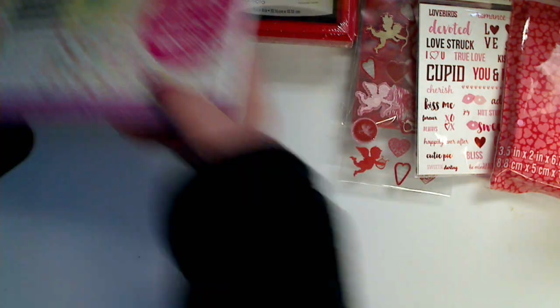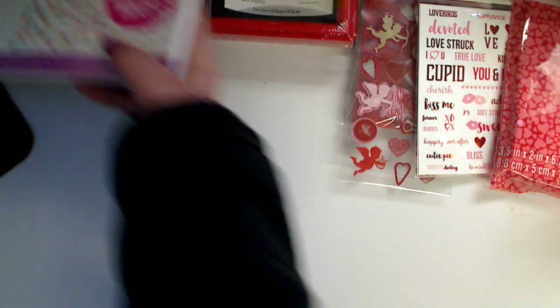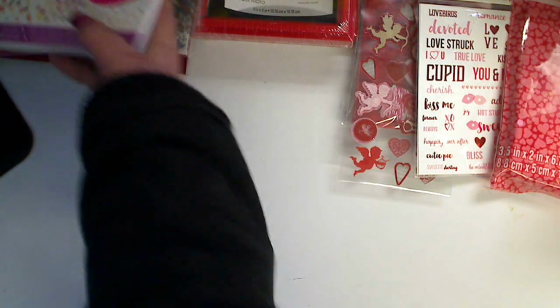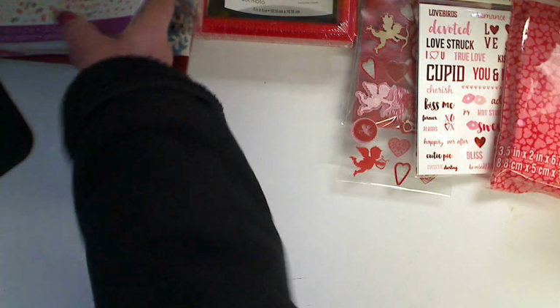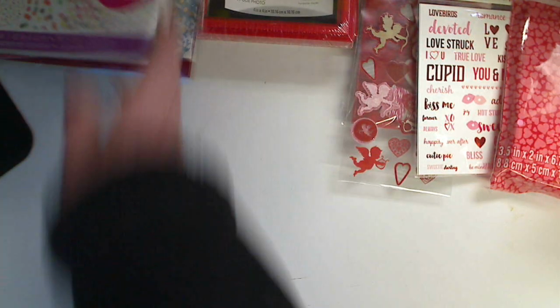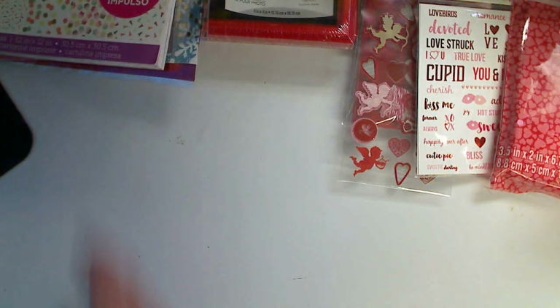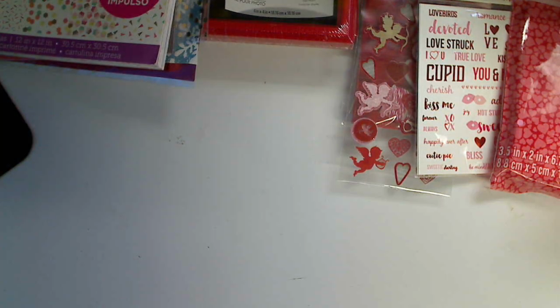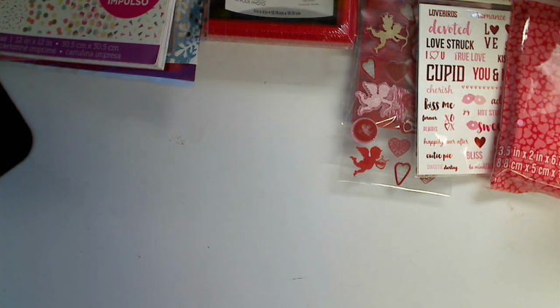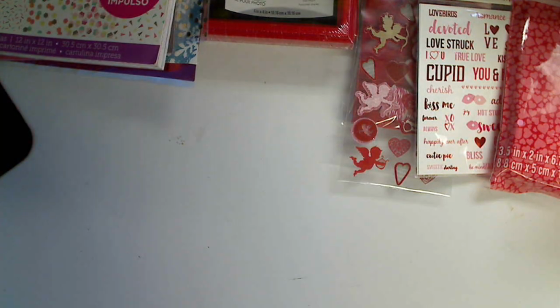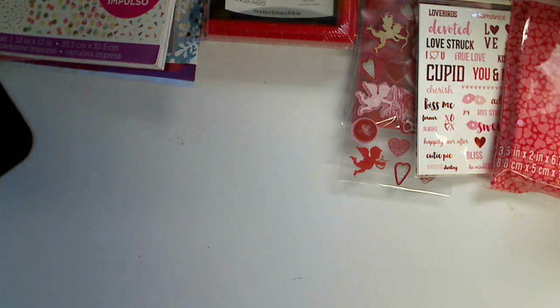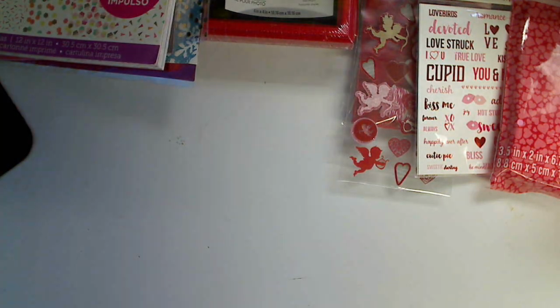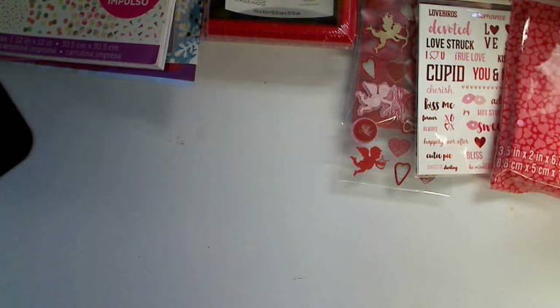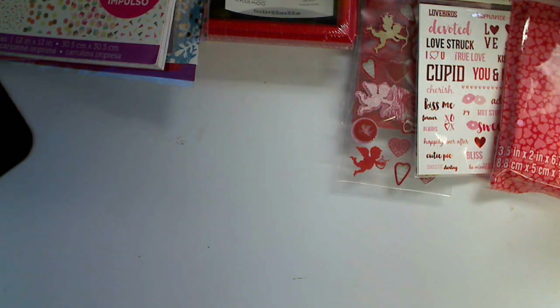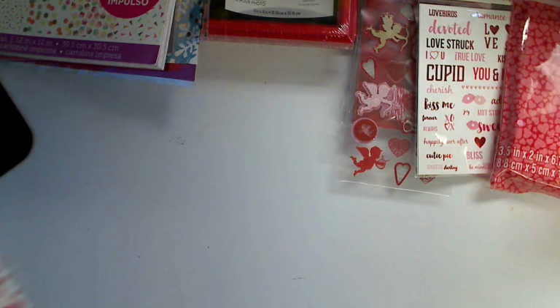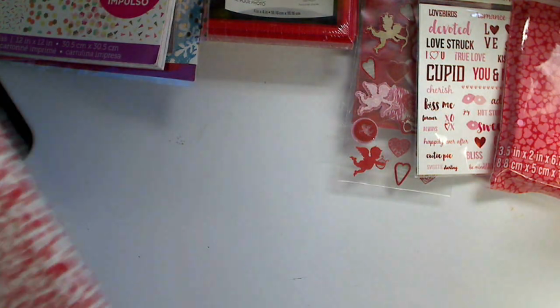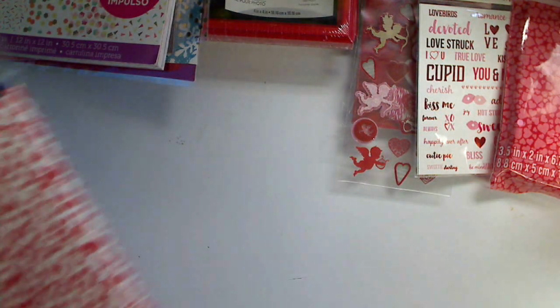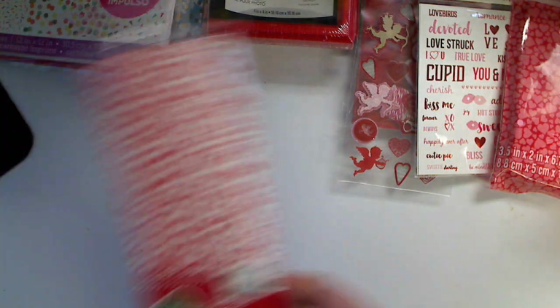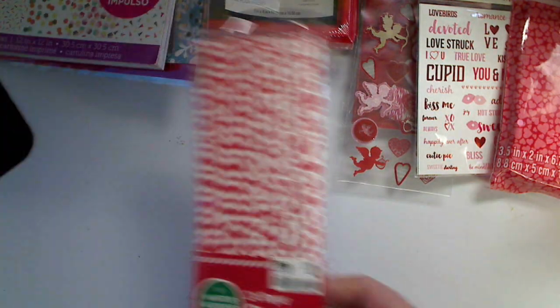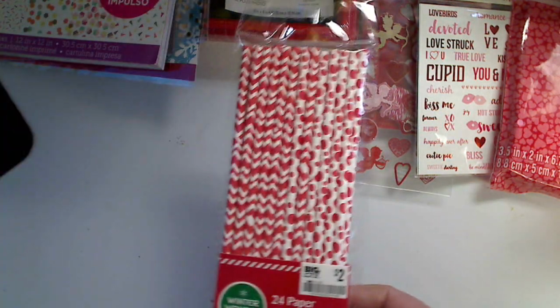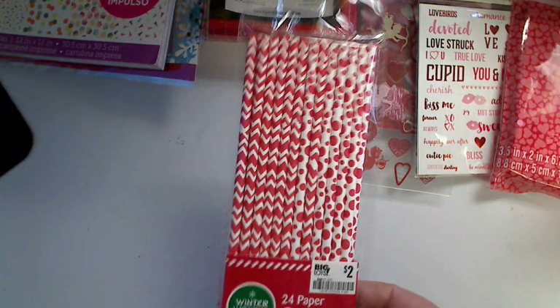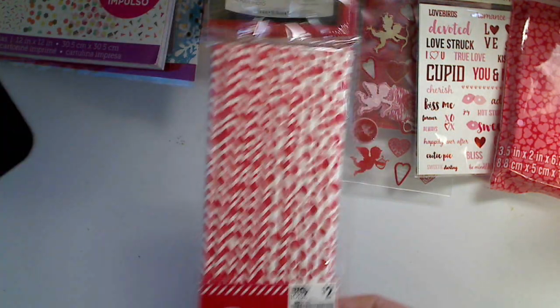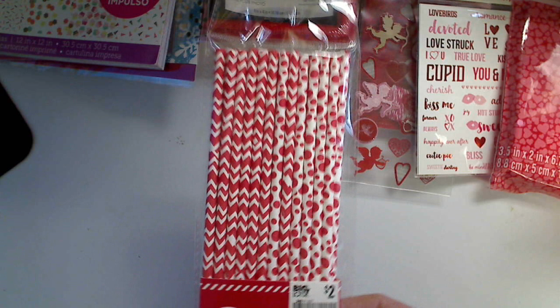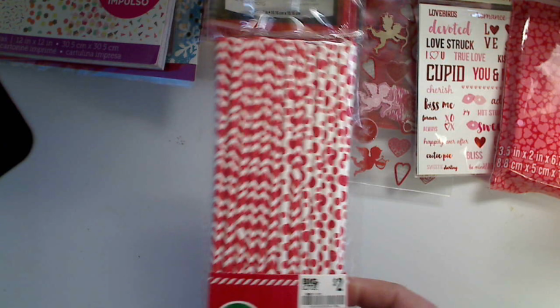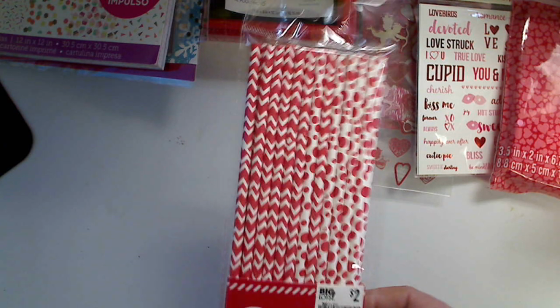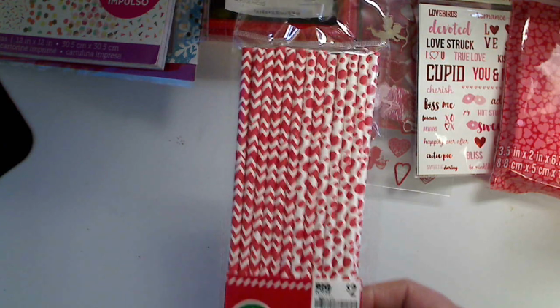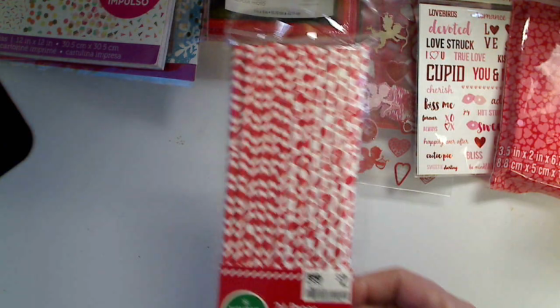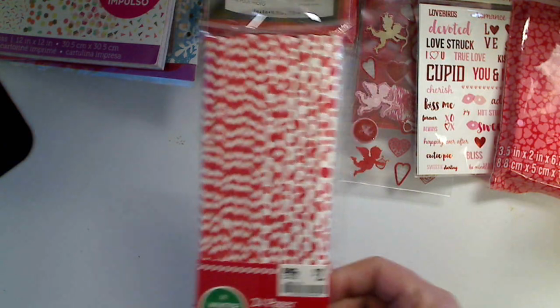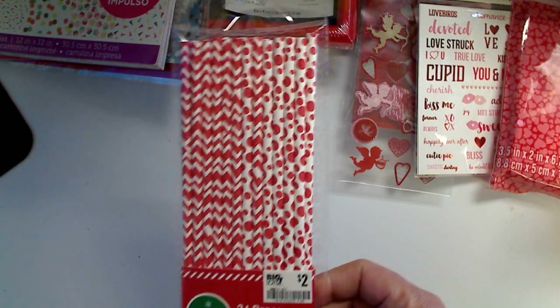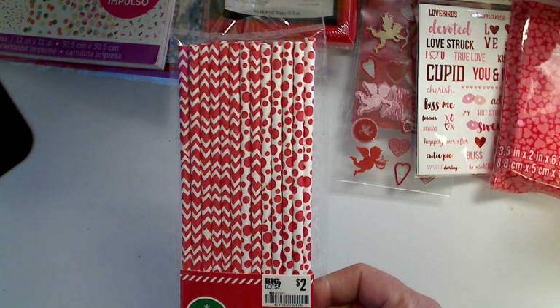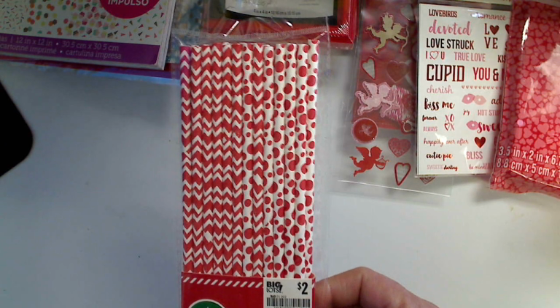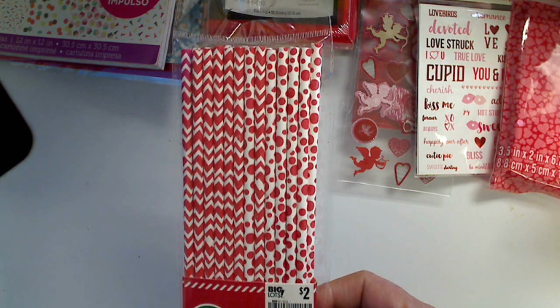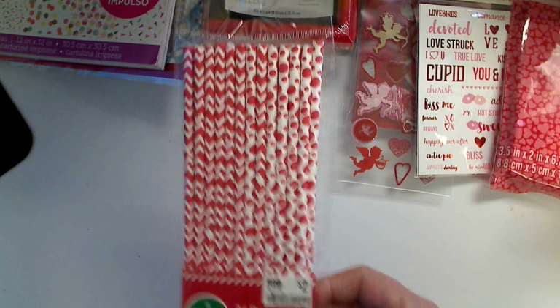And then from Big Lots, I went in to look for one thing and I found these straws, so I just picked those up.